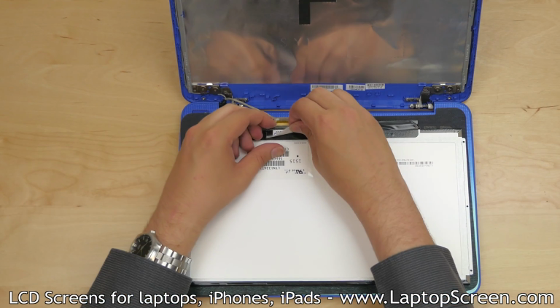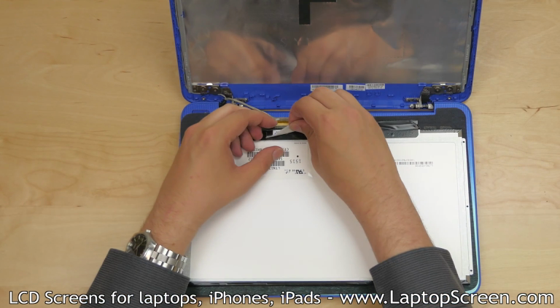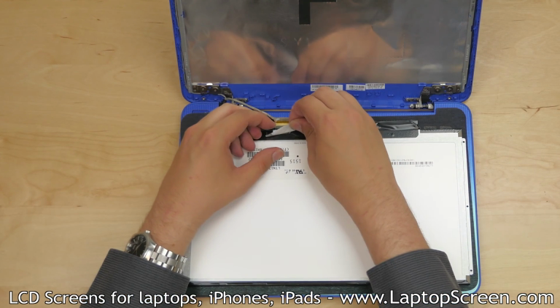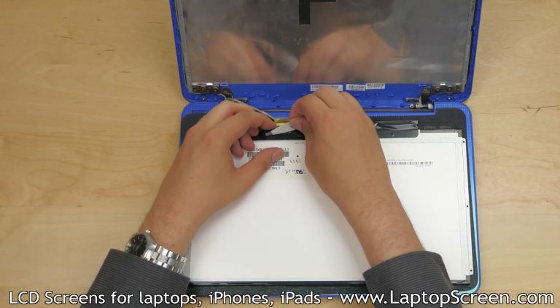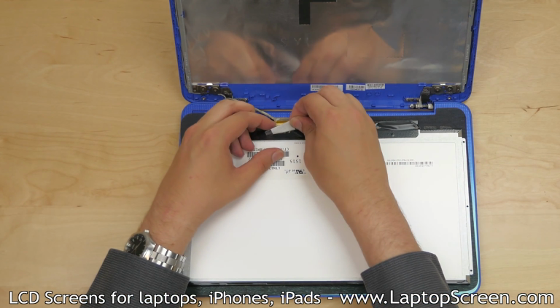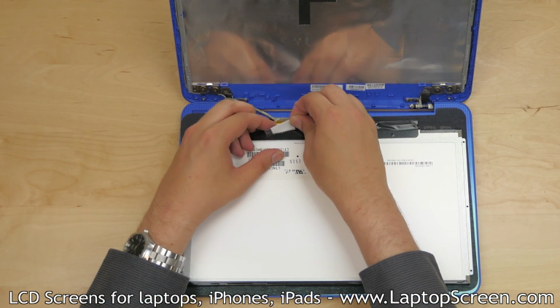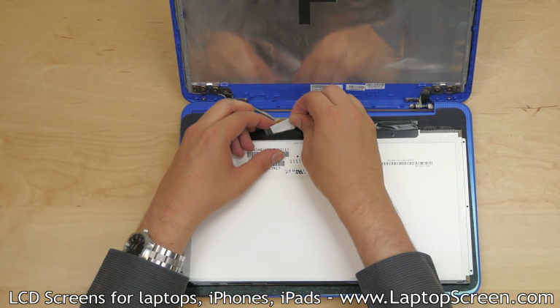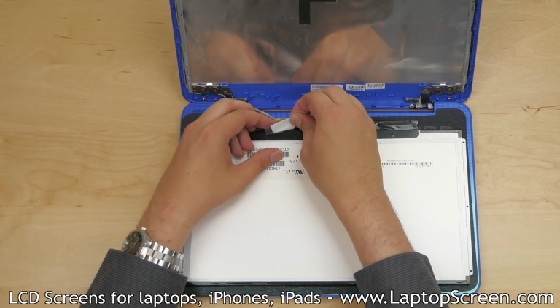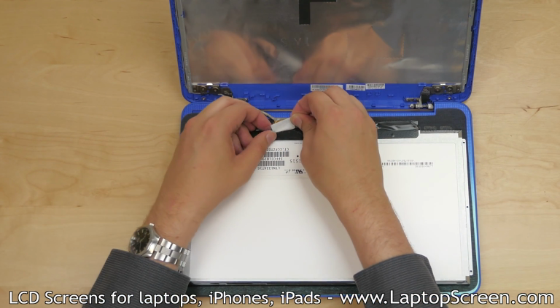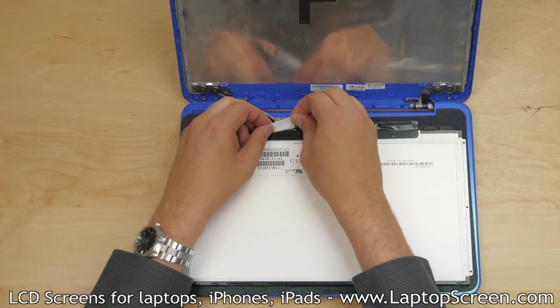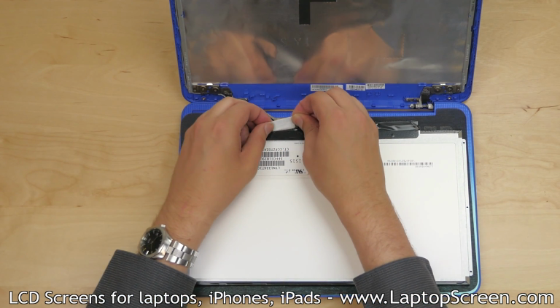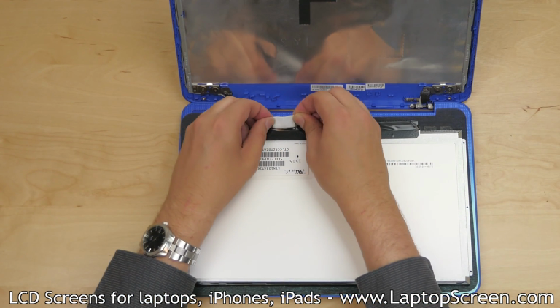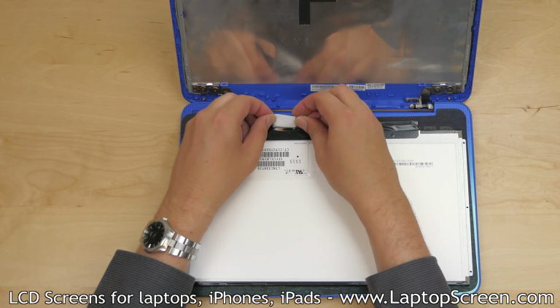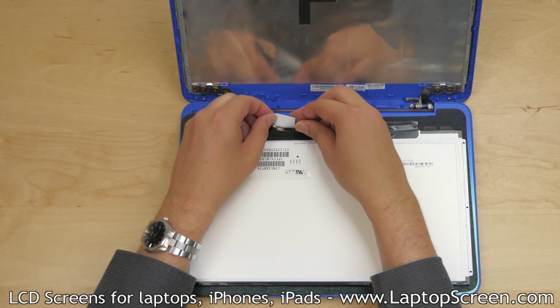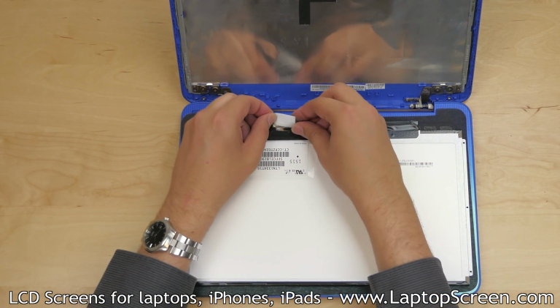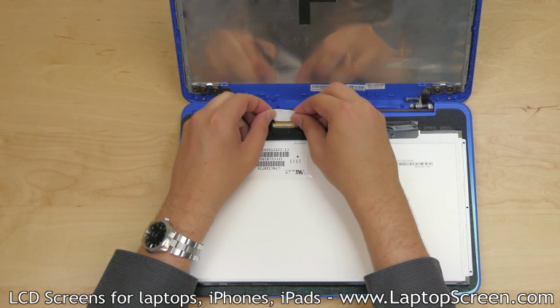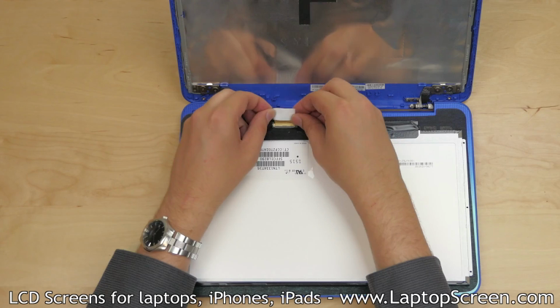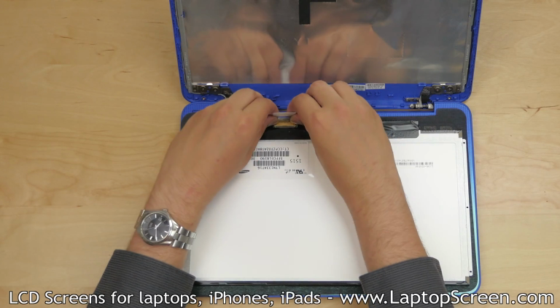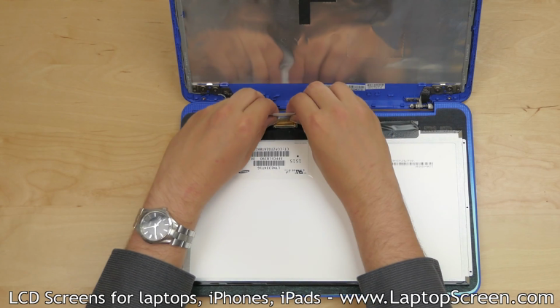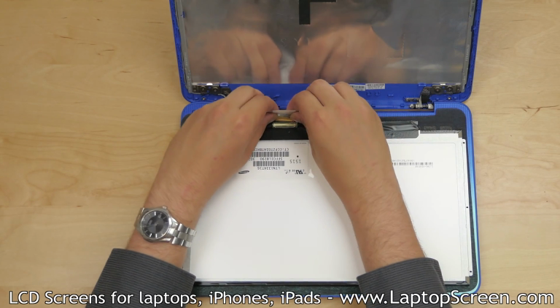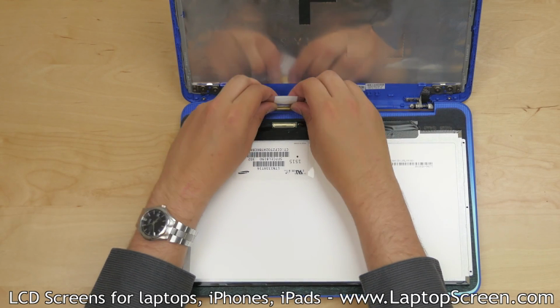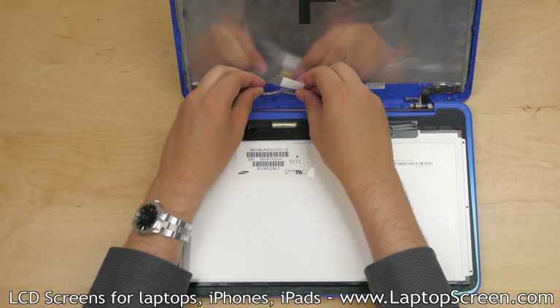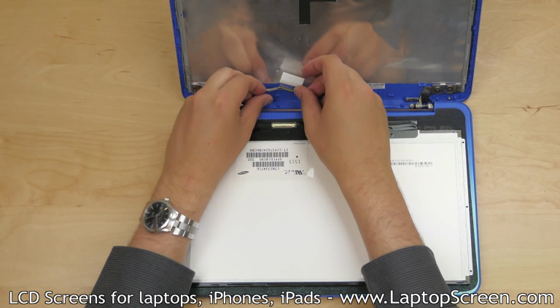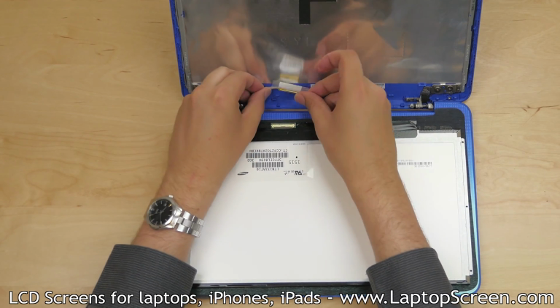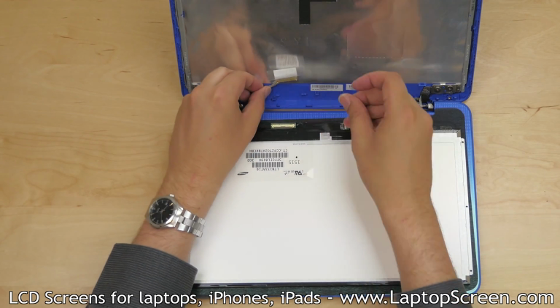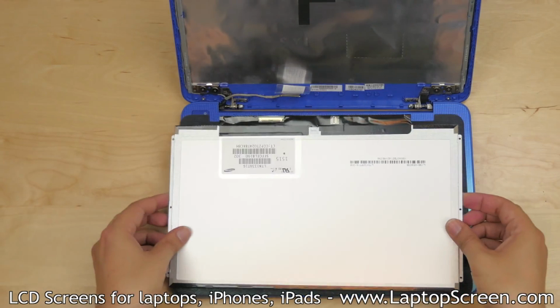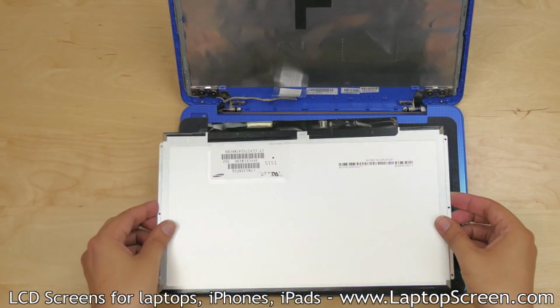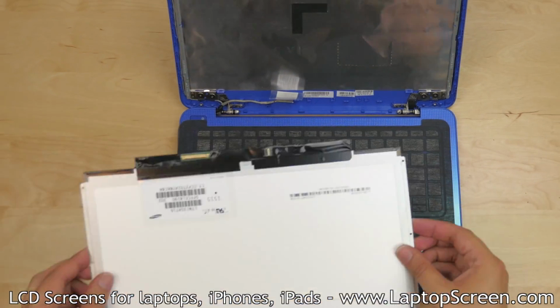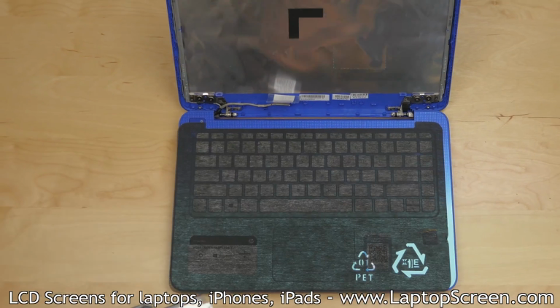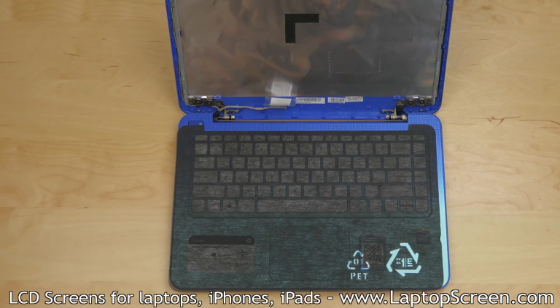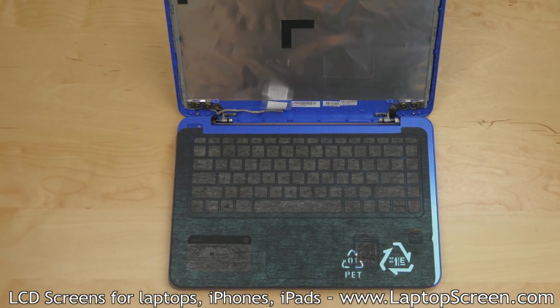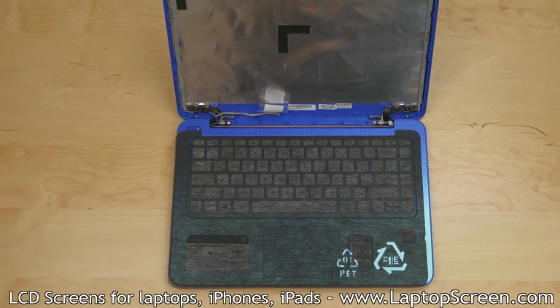Peel the clear tape securing the video connector, and using both hands, slide the video cable out. Set the old screen aside.